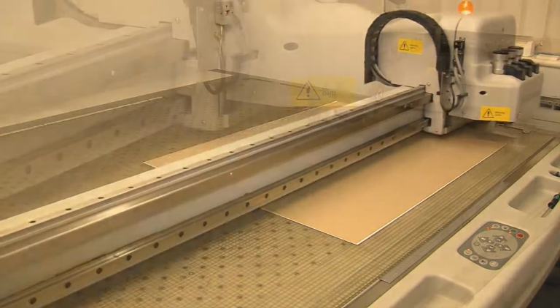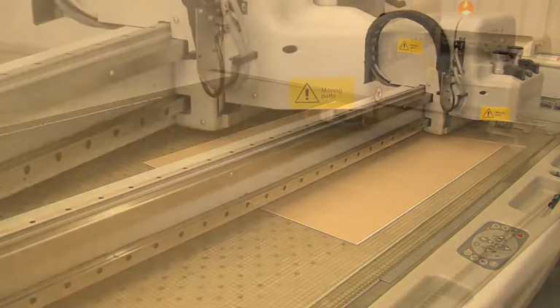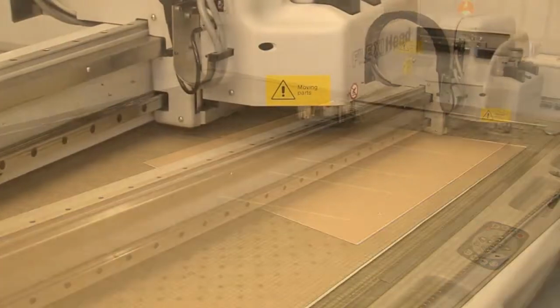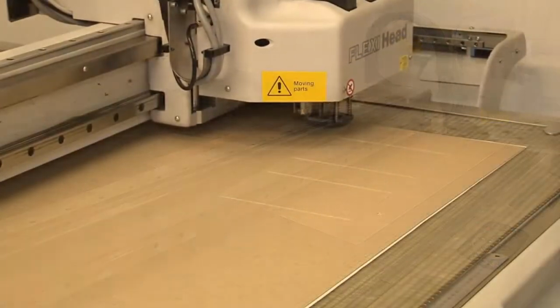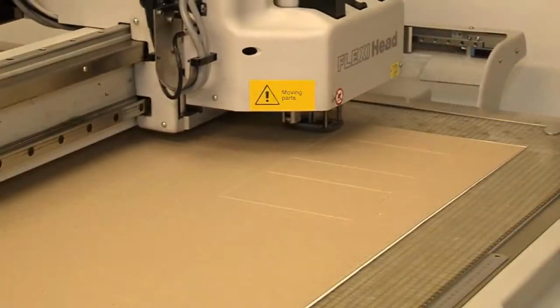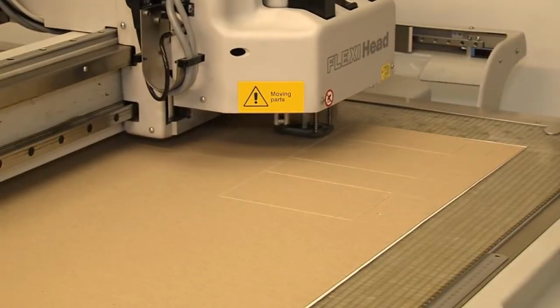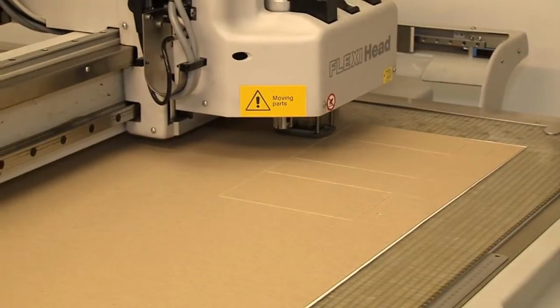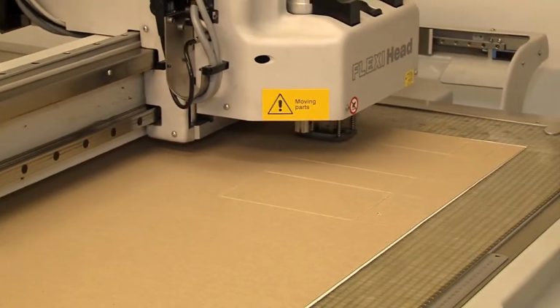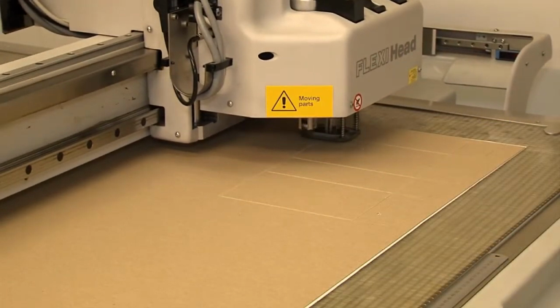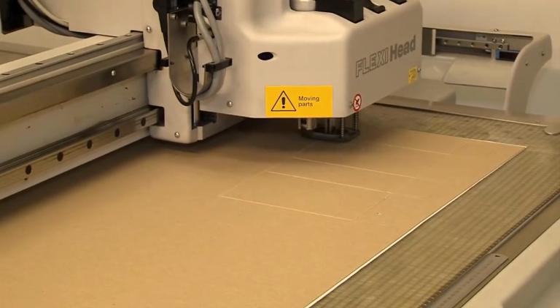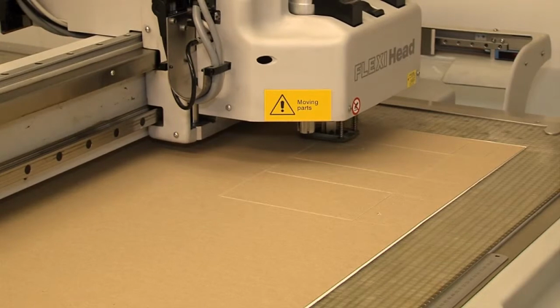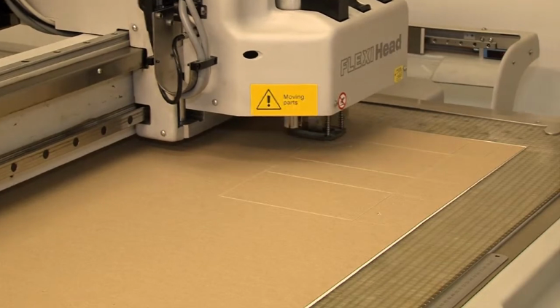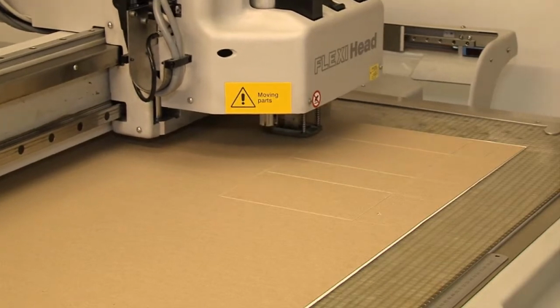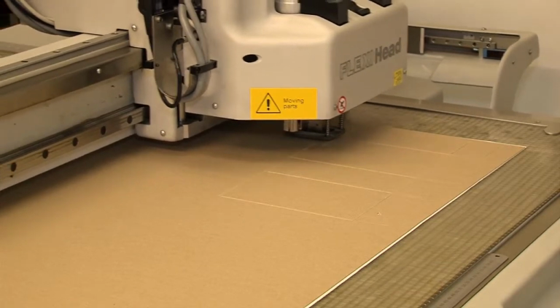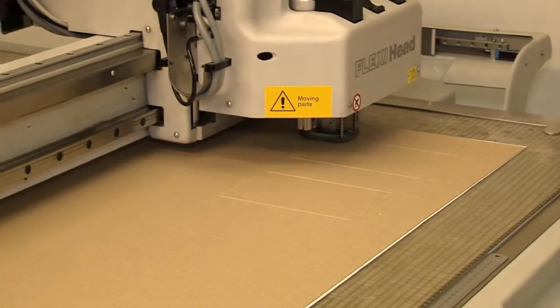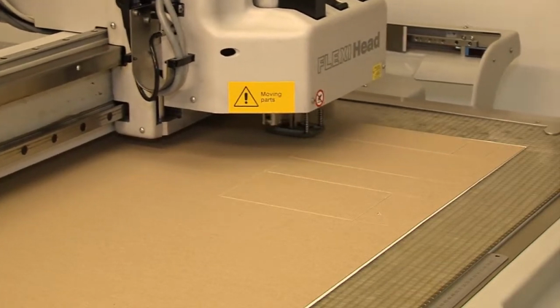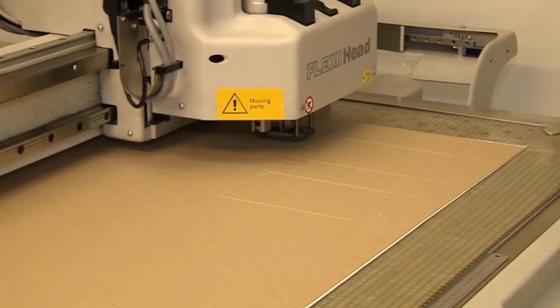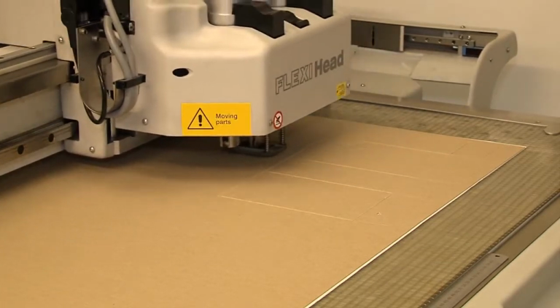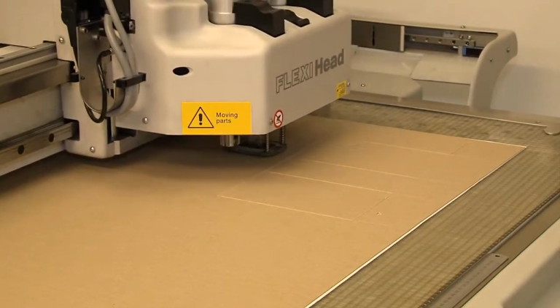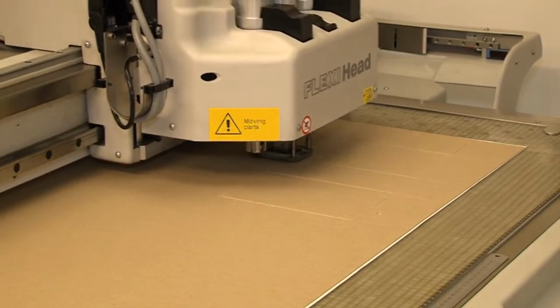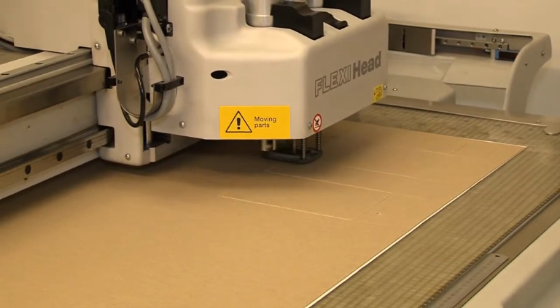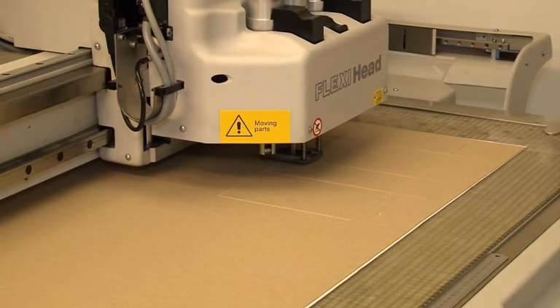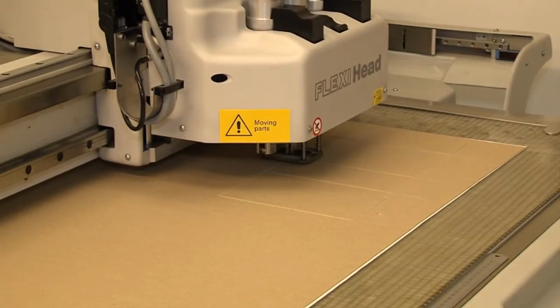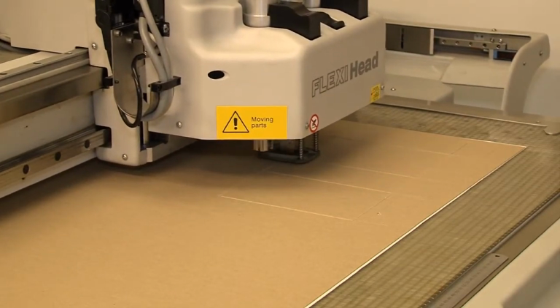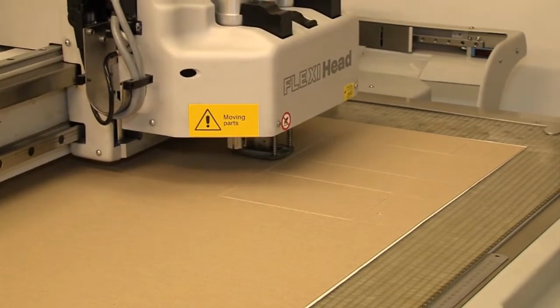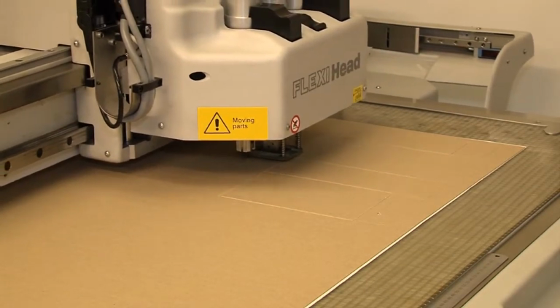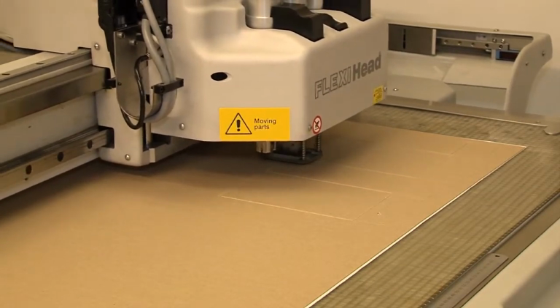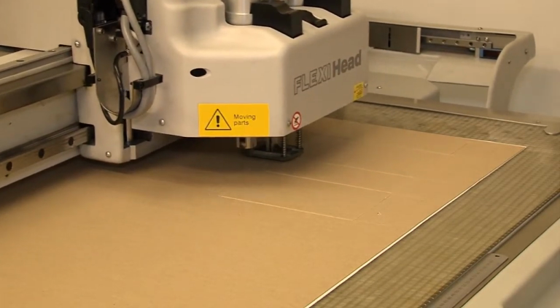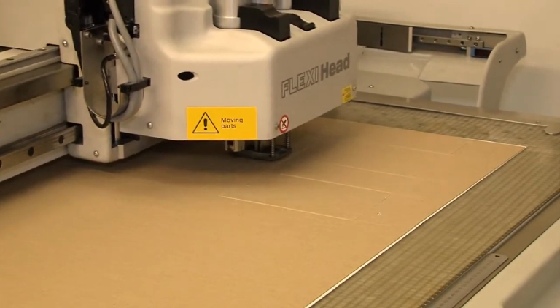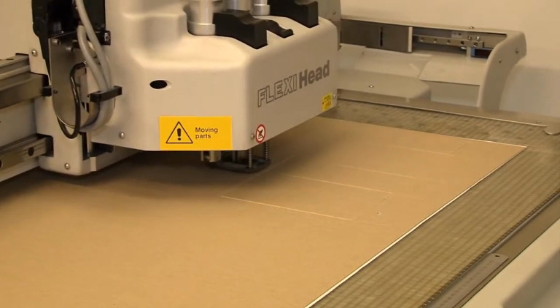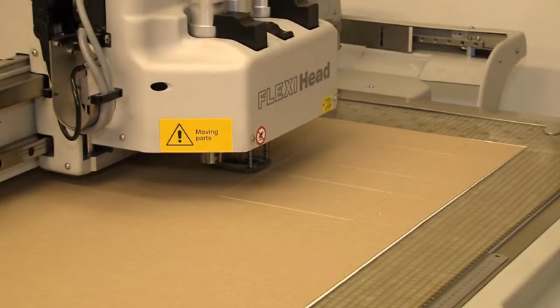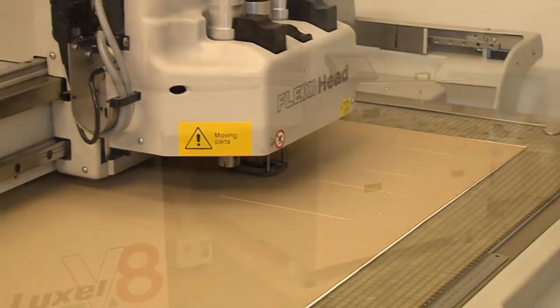A prototype is then produced using our CAD plotting table, which can cut, score and plot and which is 100% accurate.